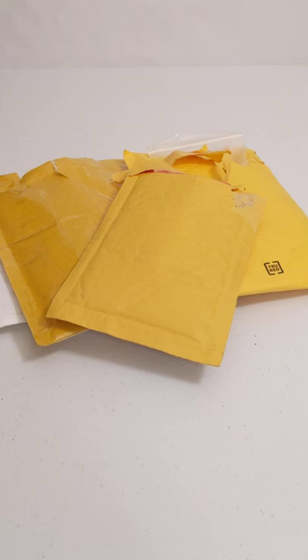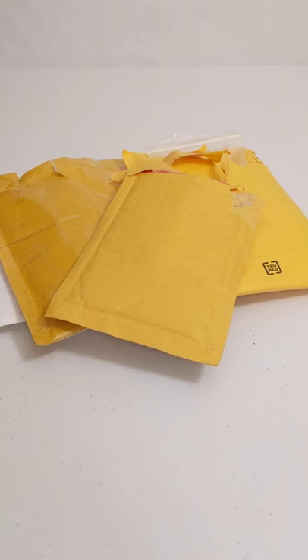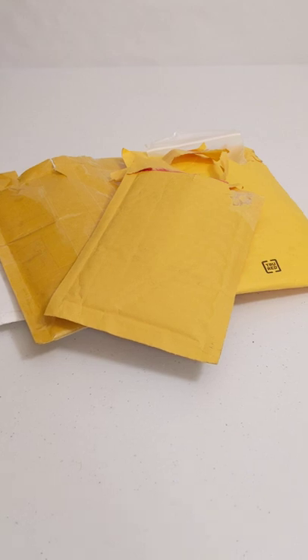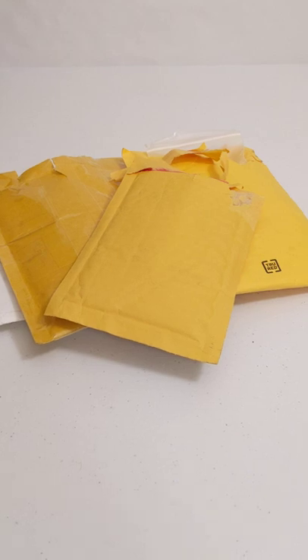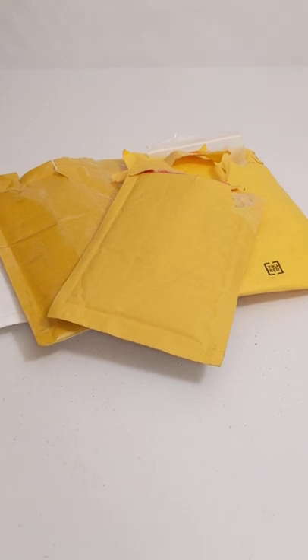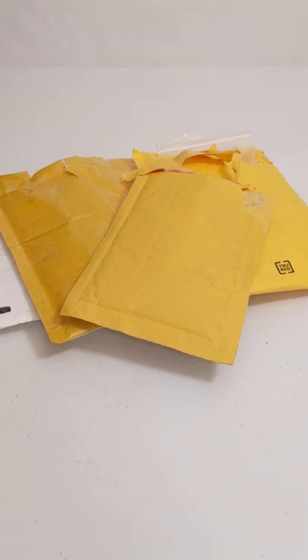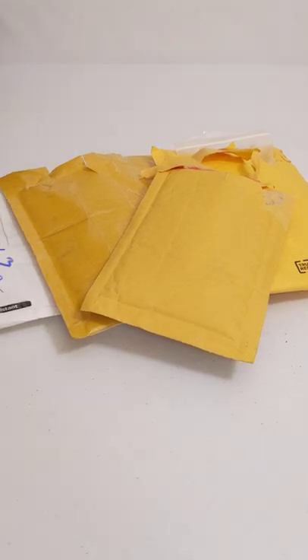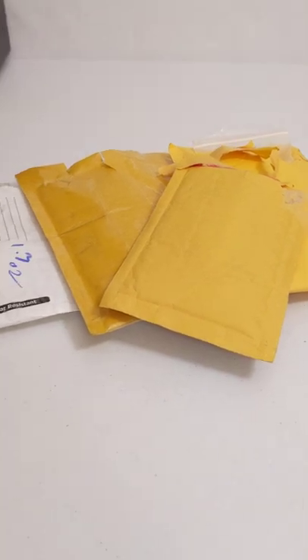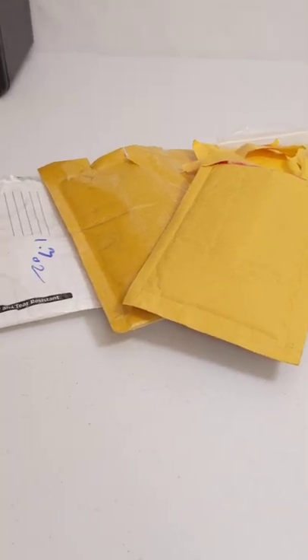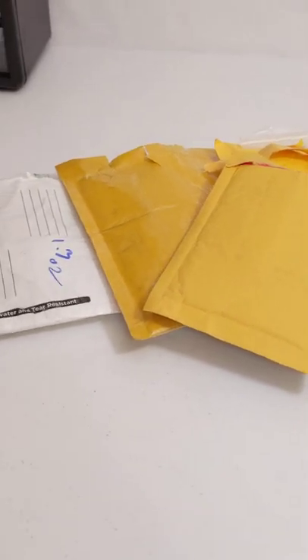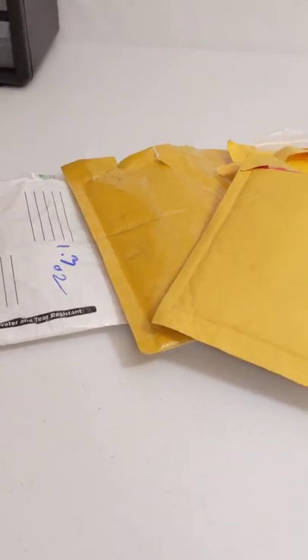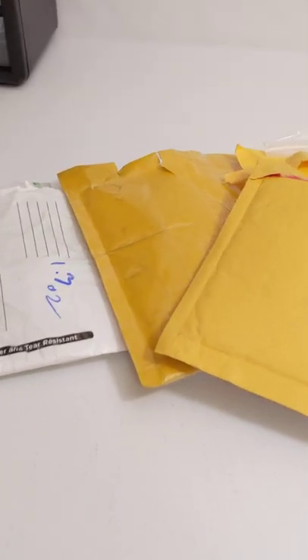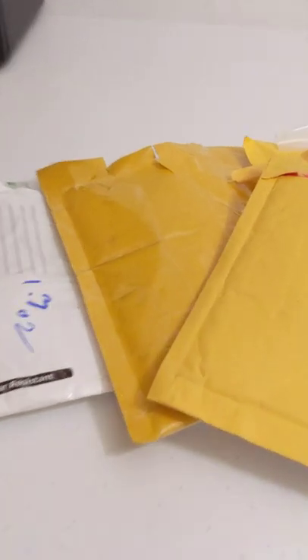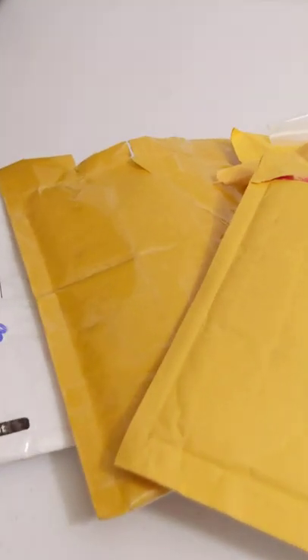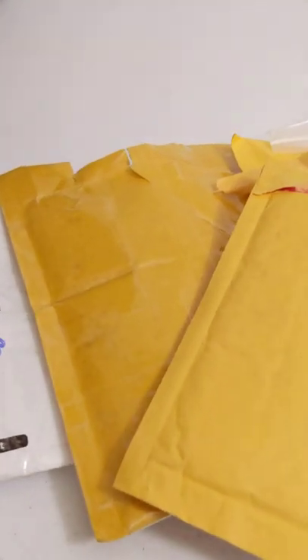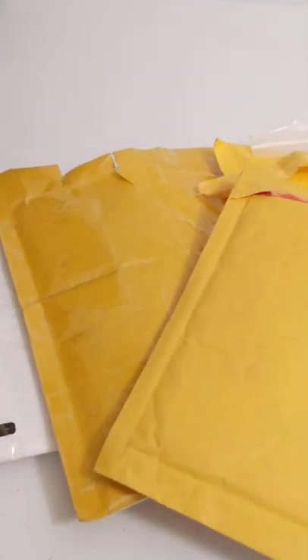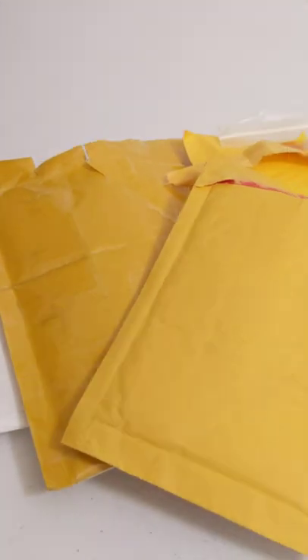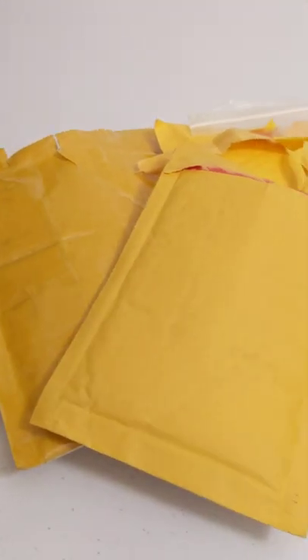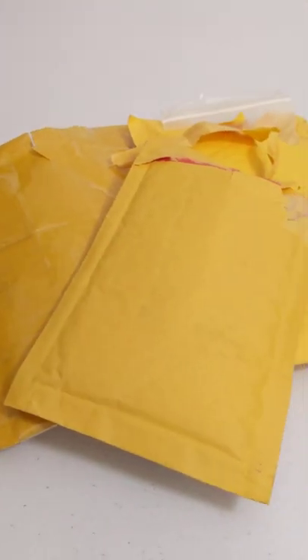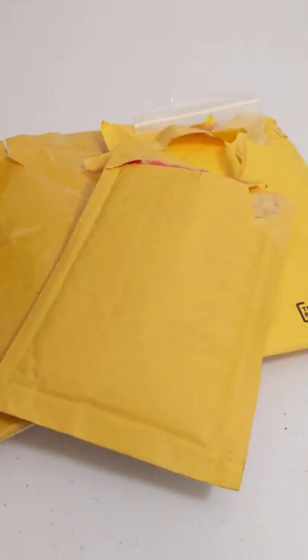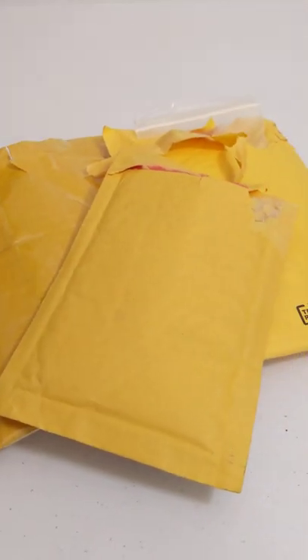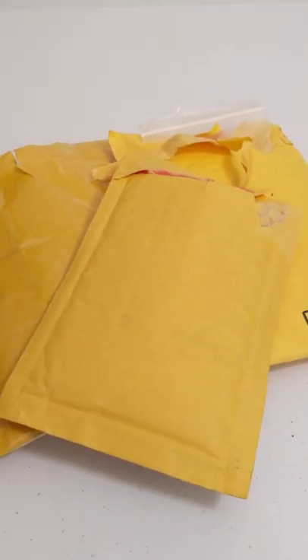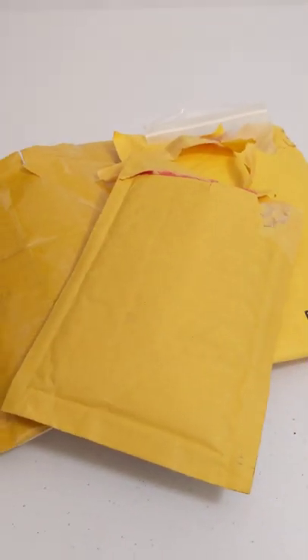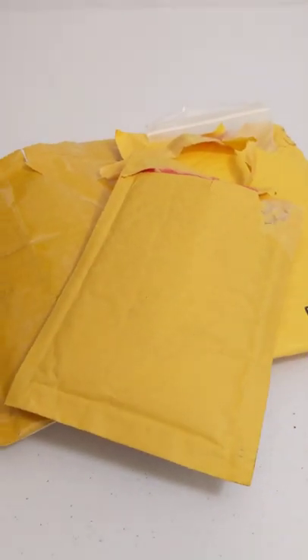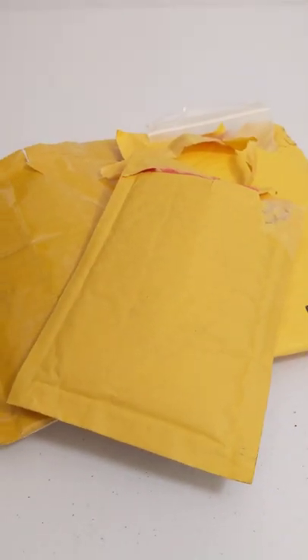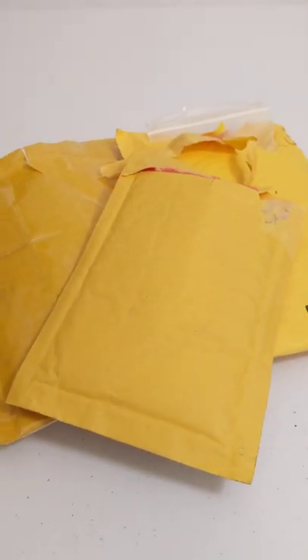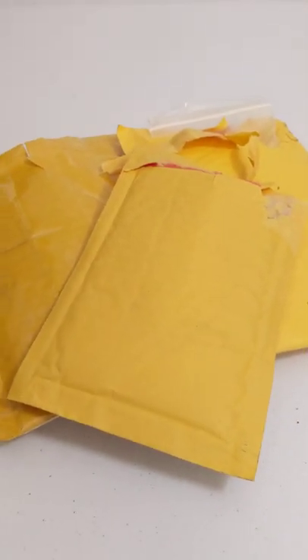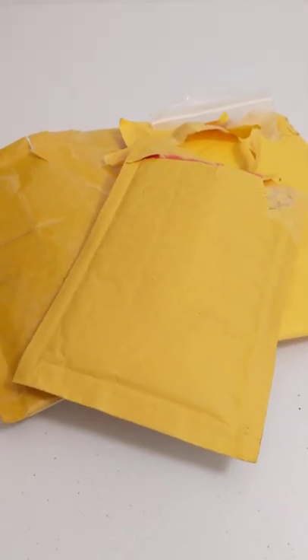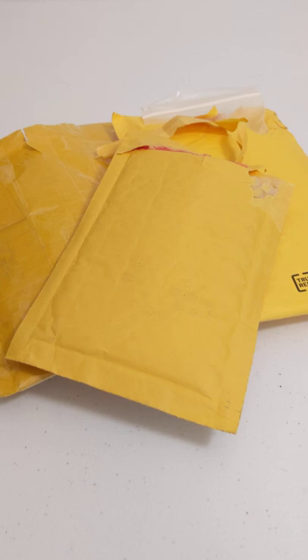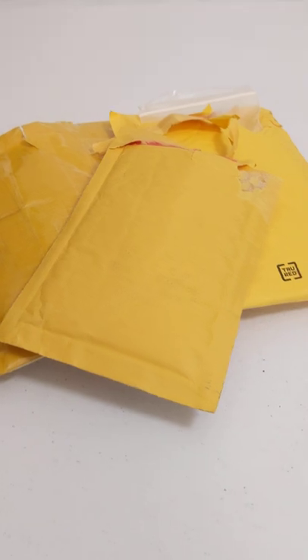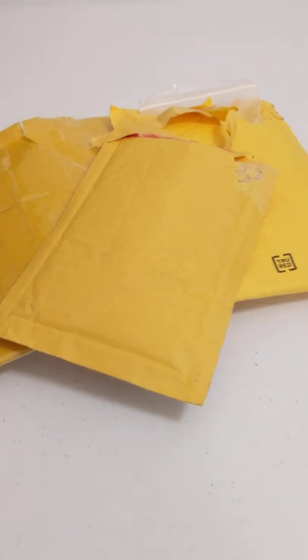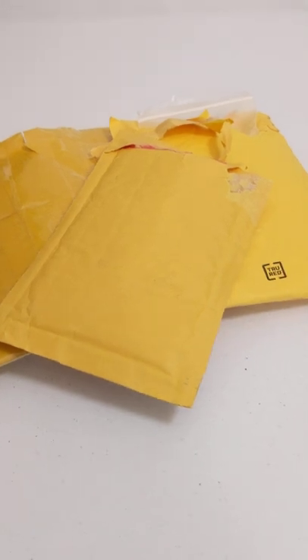What's up LEGO Builders? Welcome back to Coconut Brick Studios for a LEGO Star Wars Clone Trooper haul.